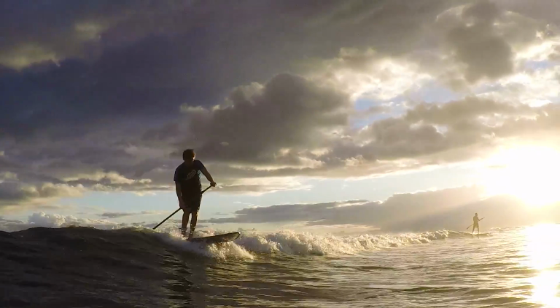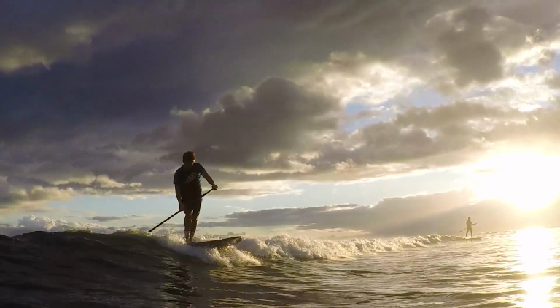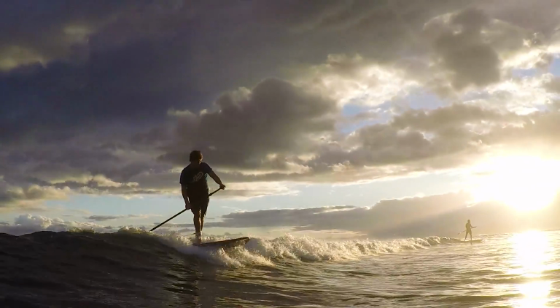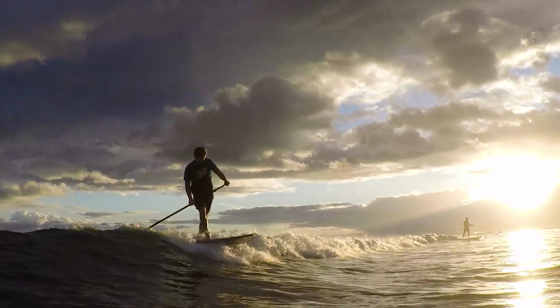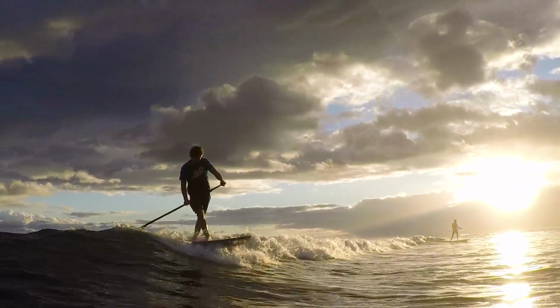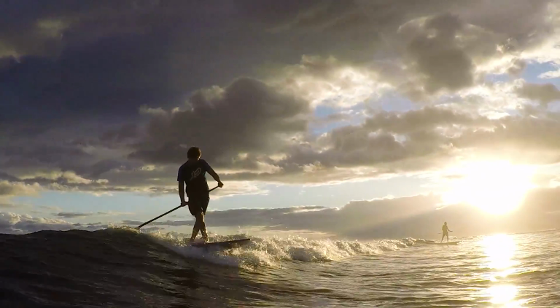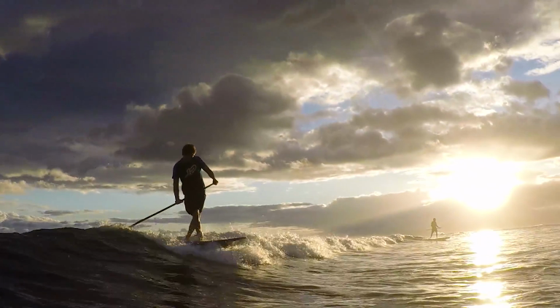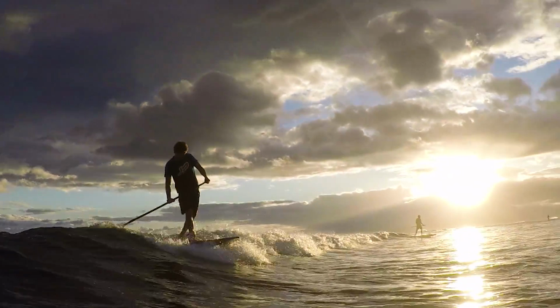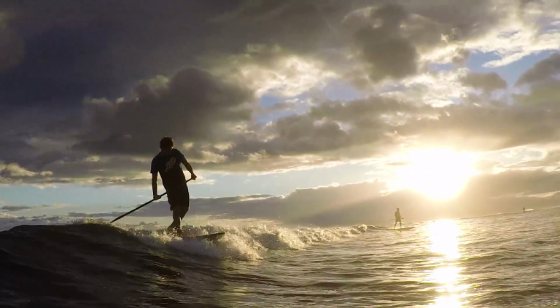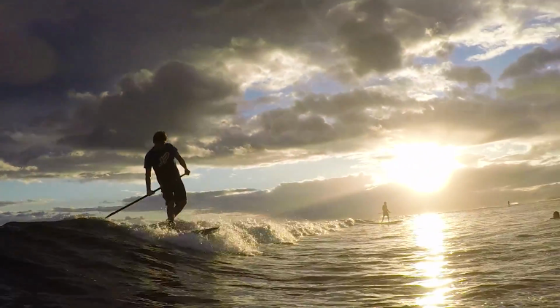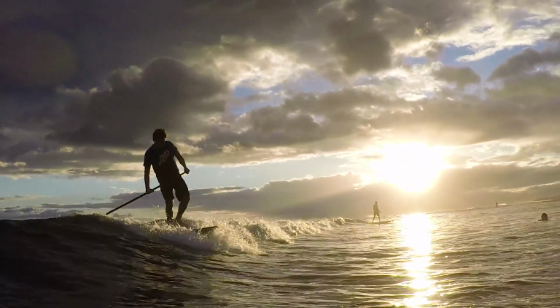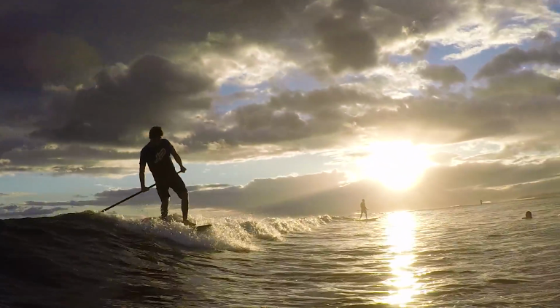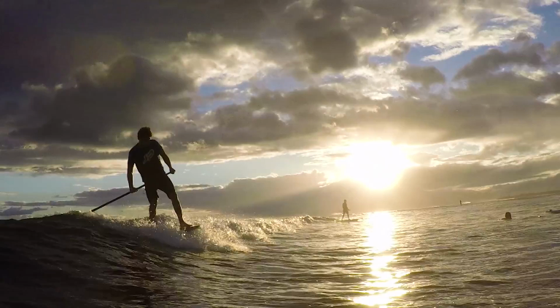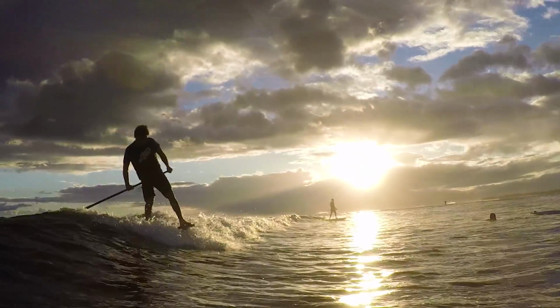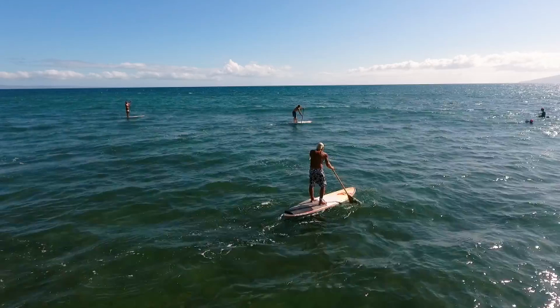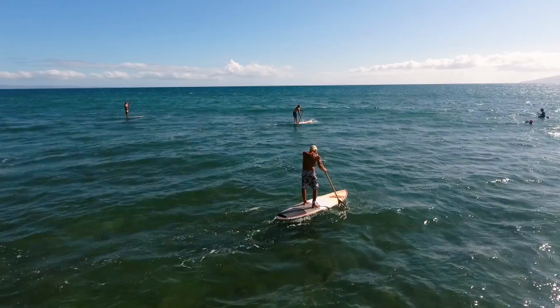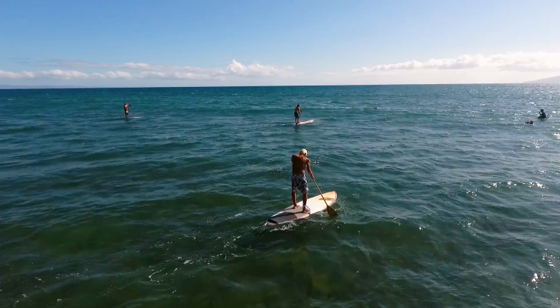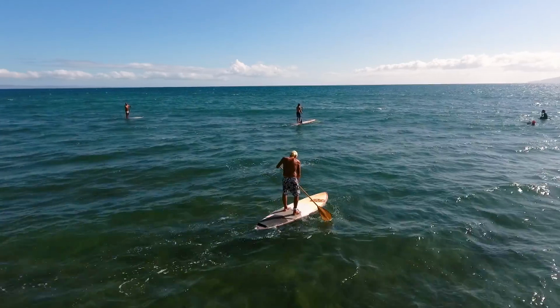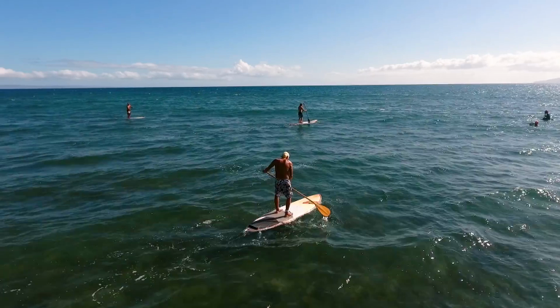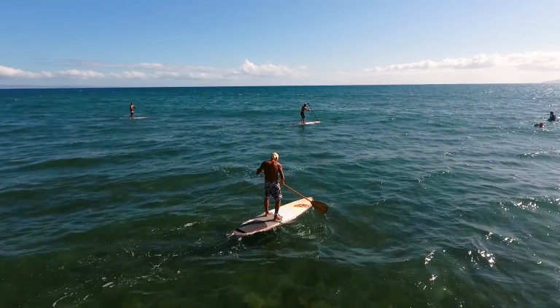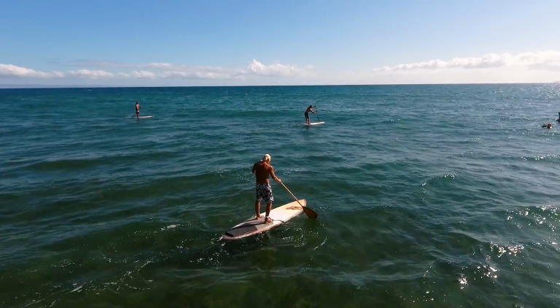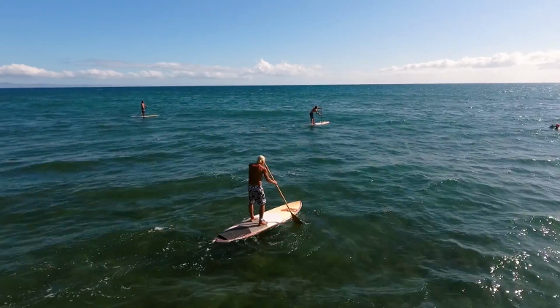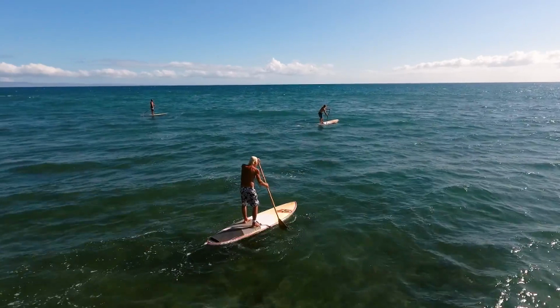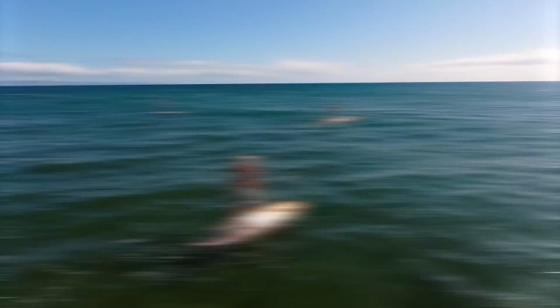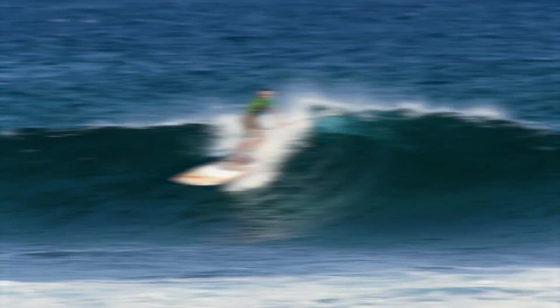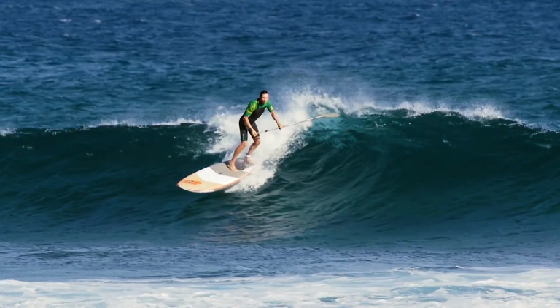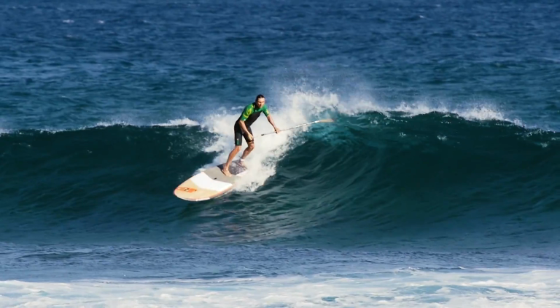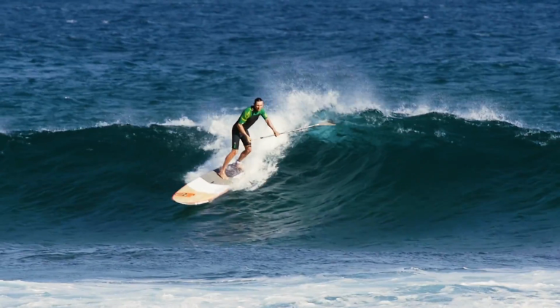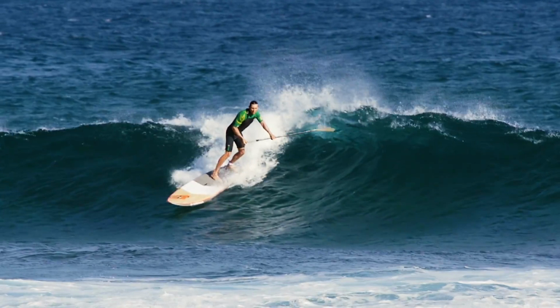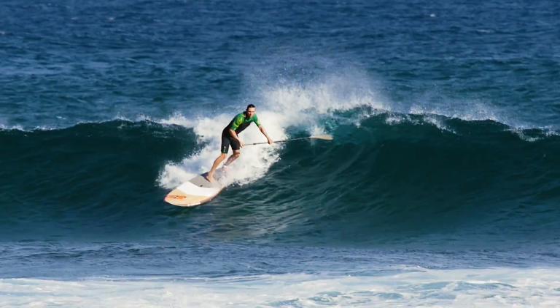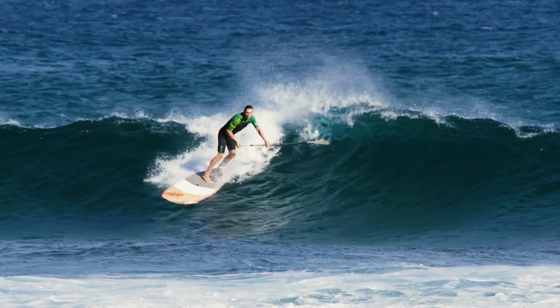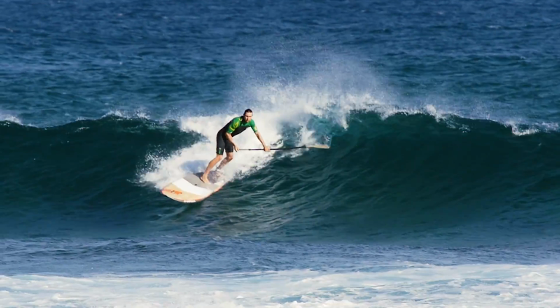The Fusions have a really good glide and are happy in flat water paddling, but they love the waves.